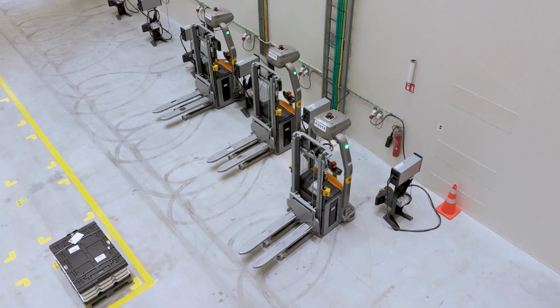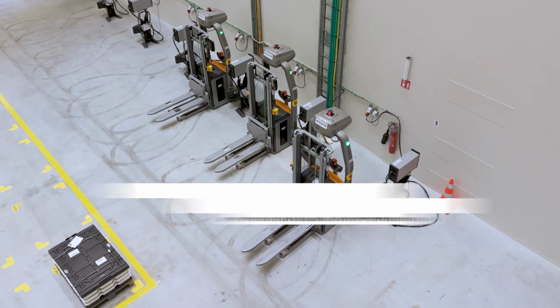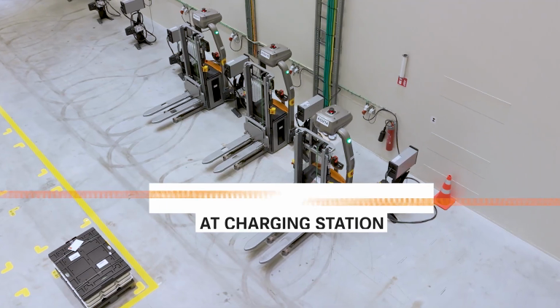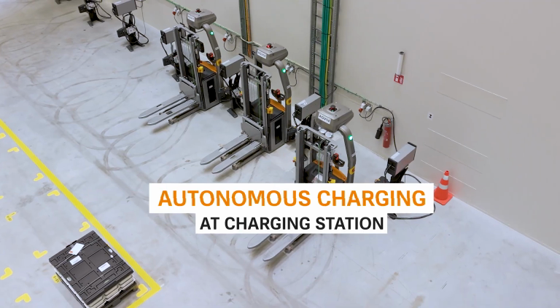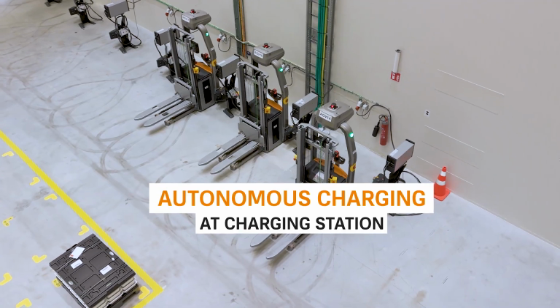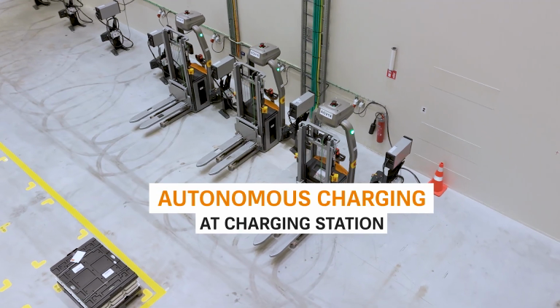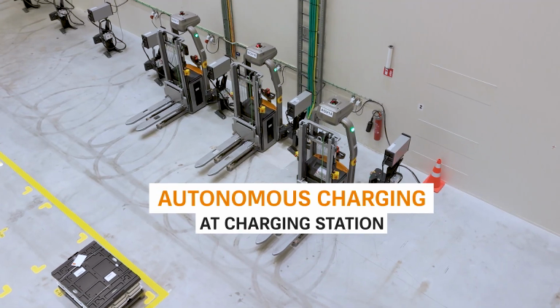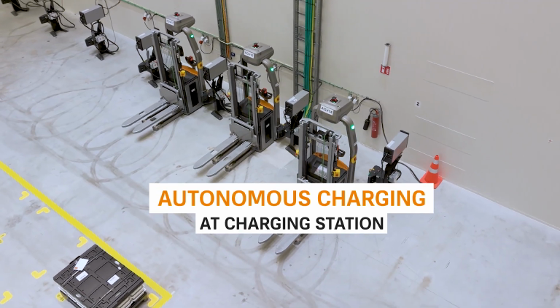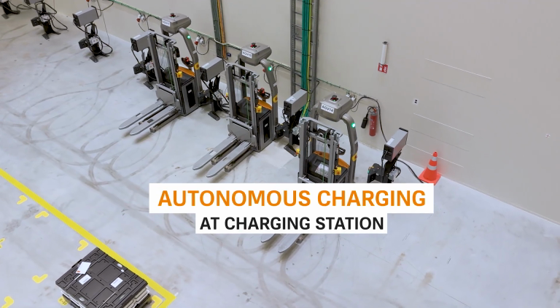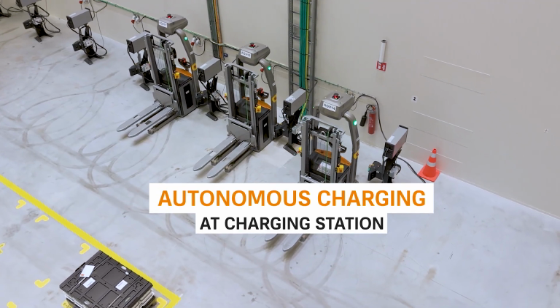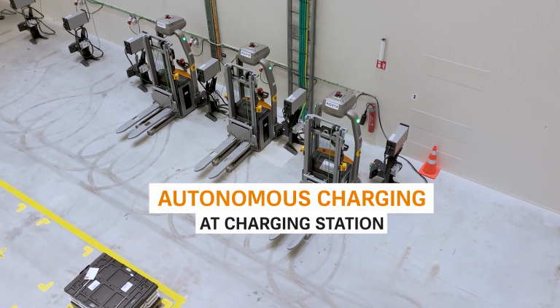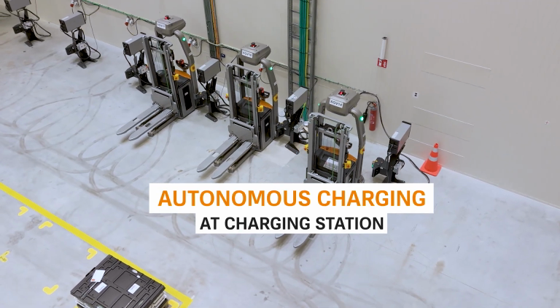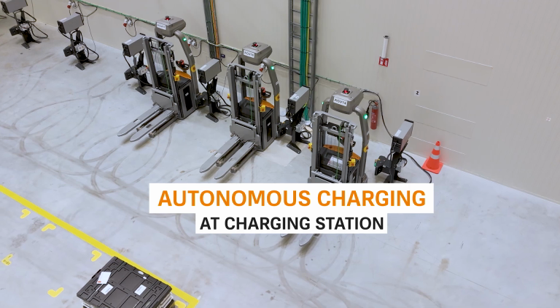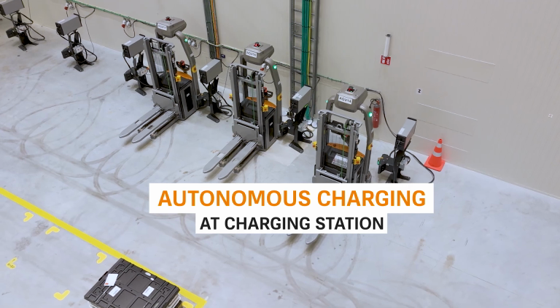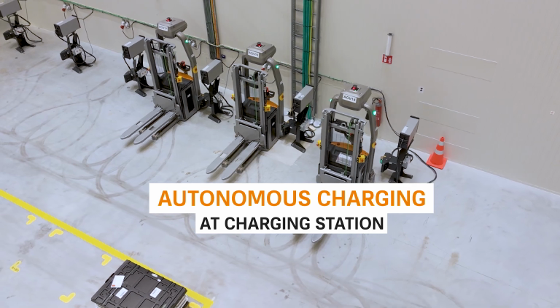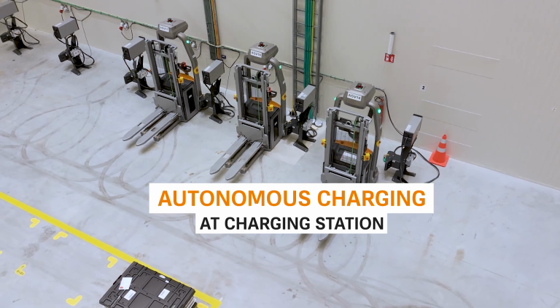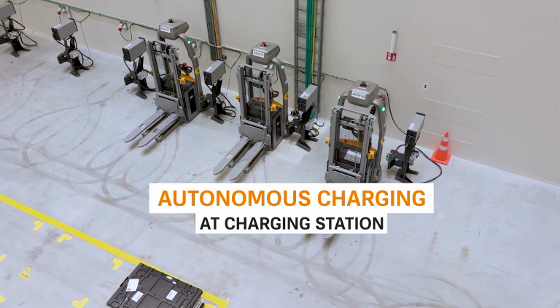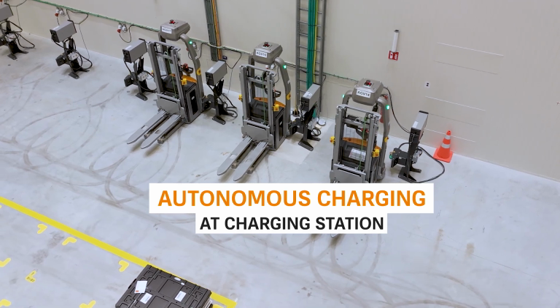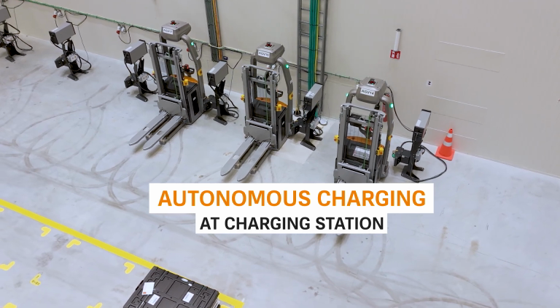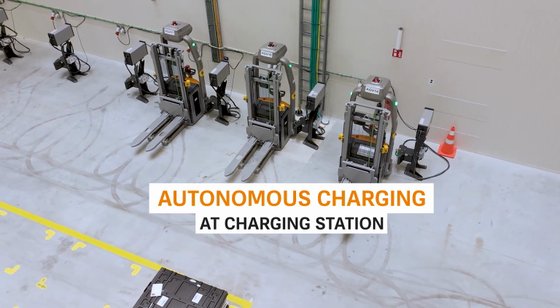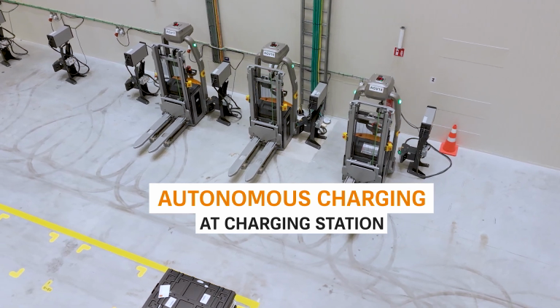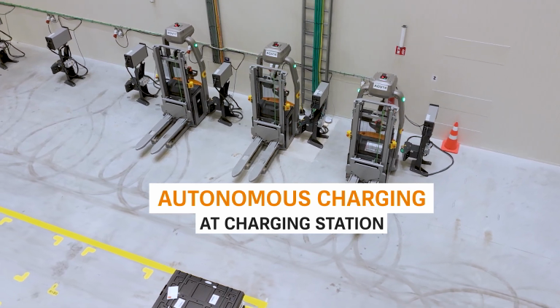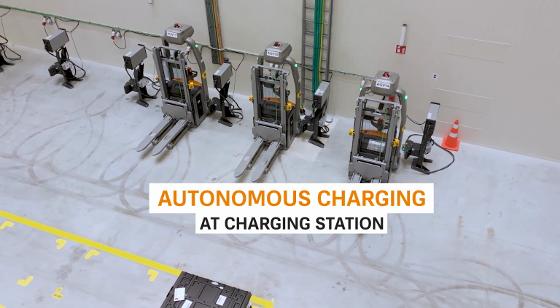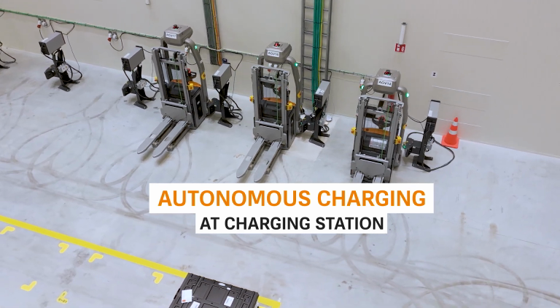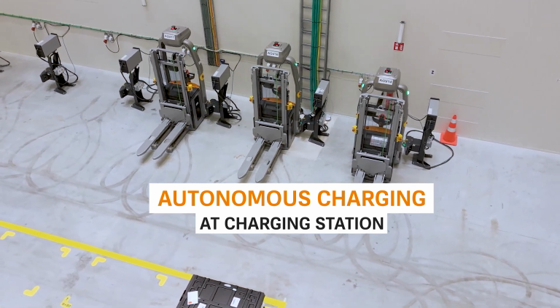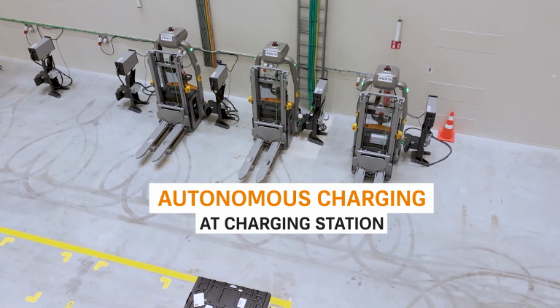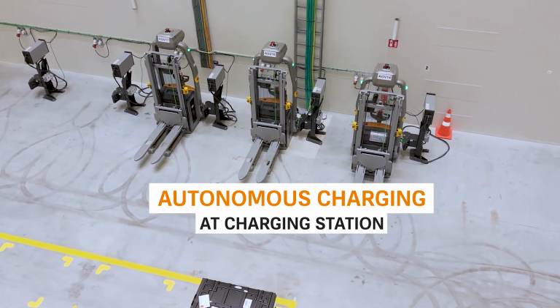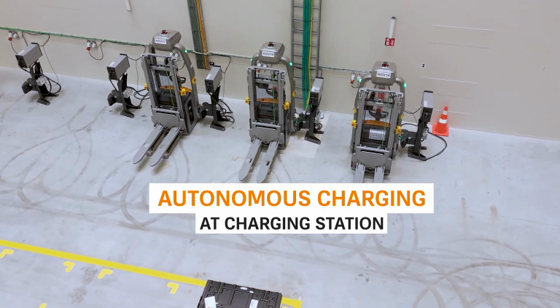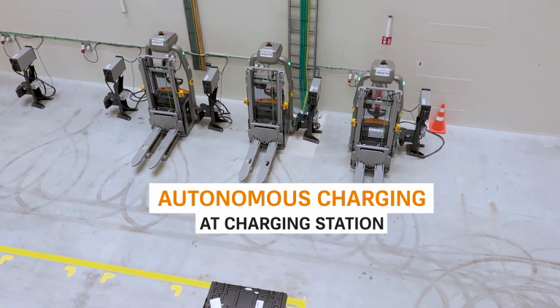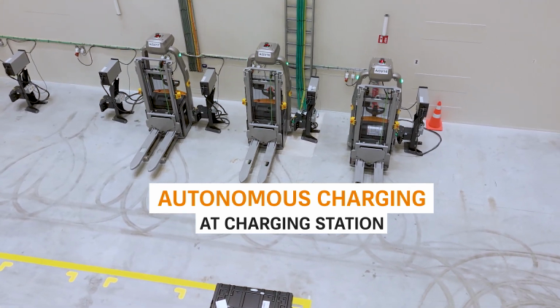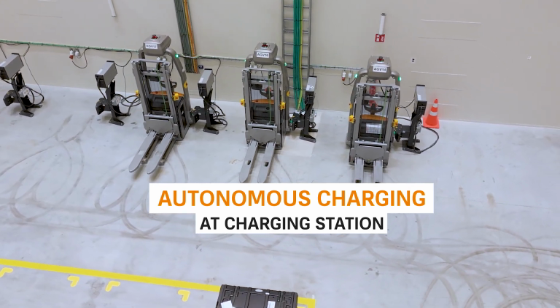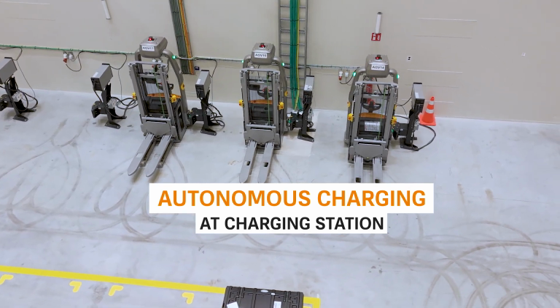The batteries and the charging concept are also designed so that the vehicles can run 24/7.